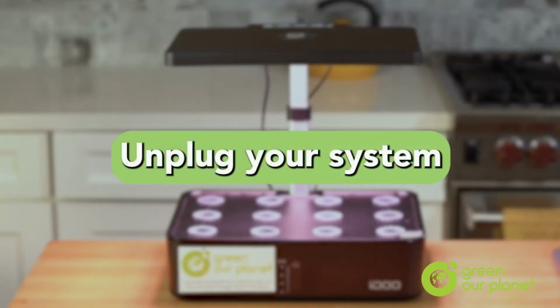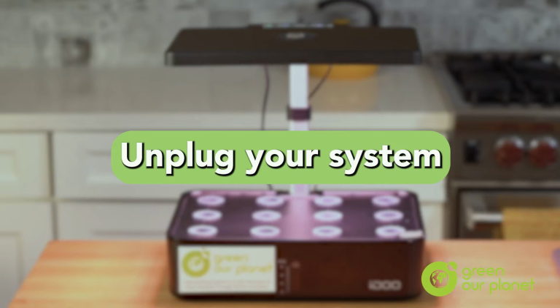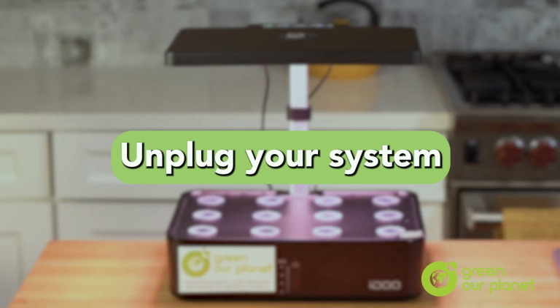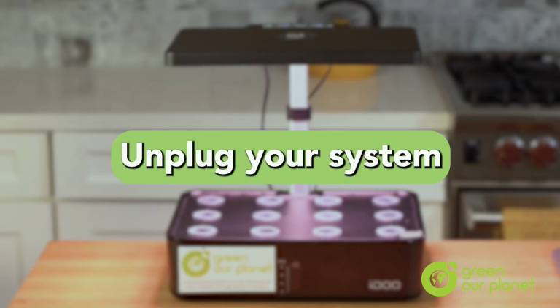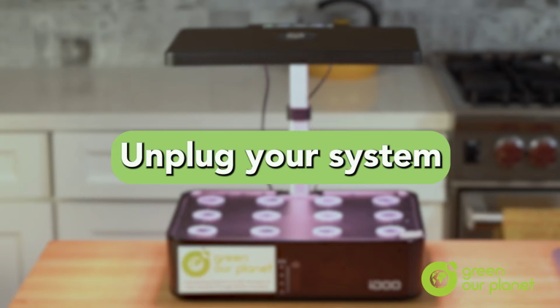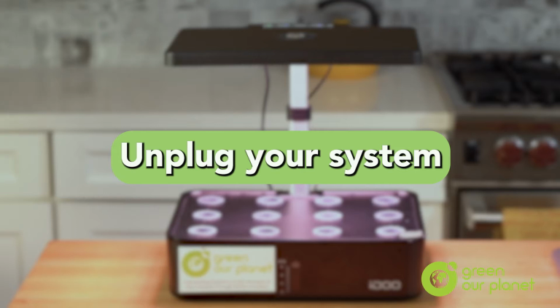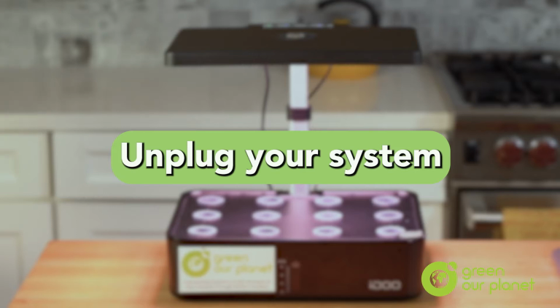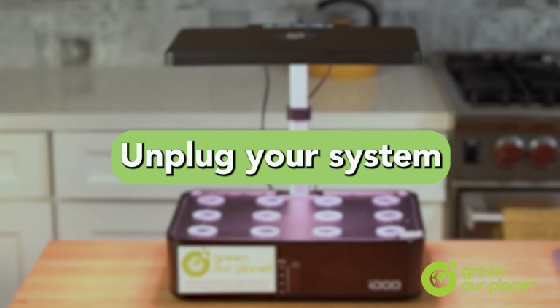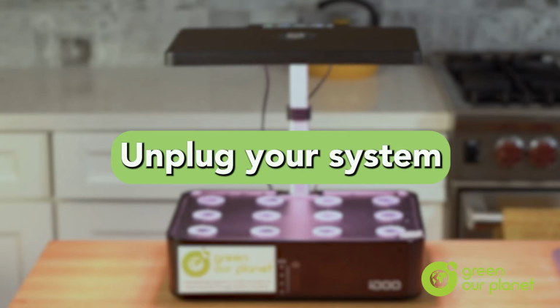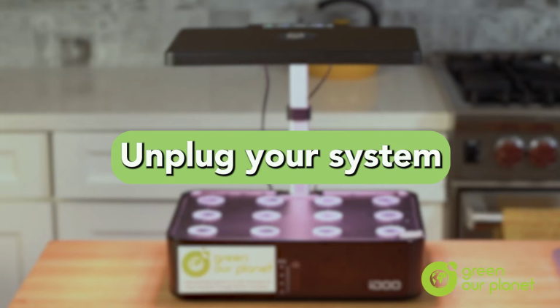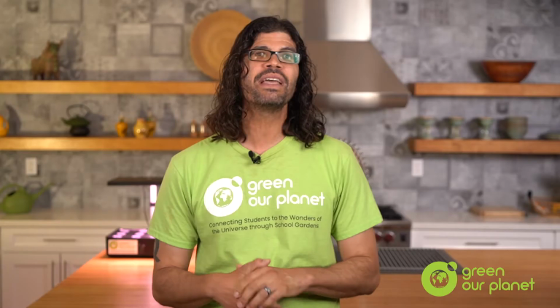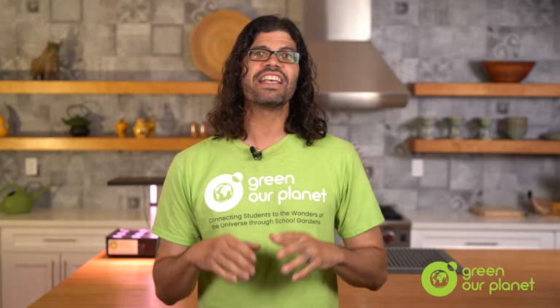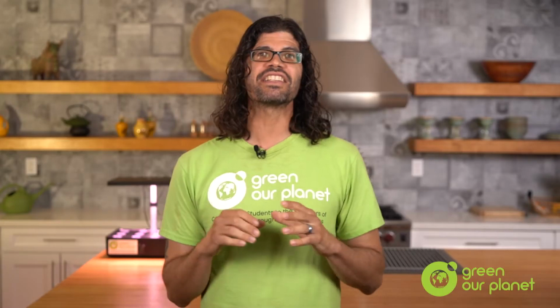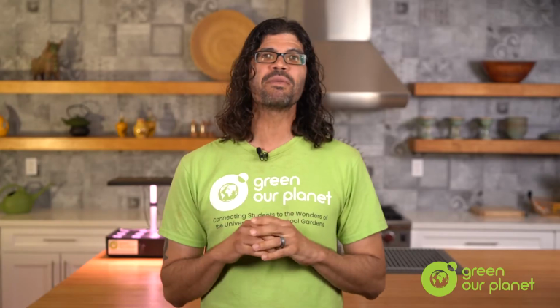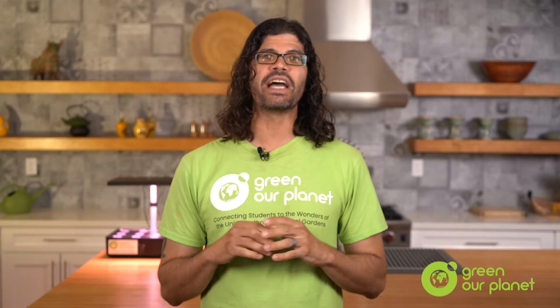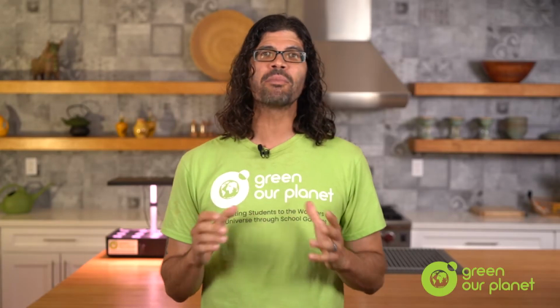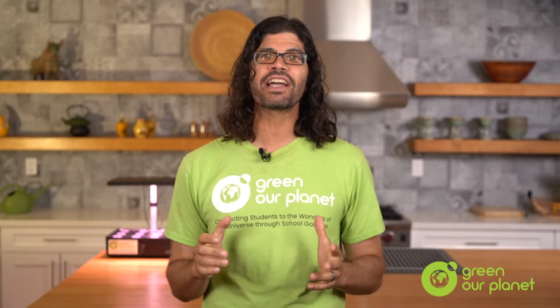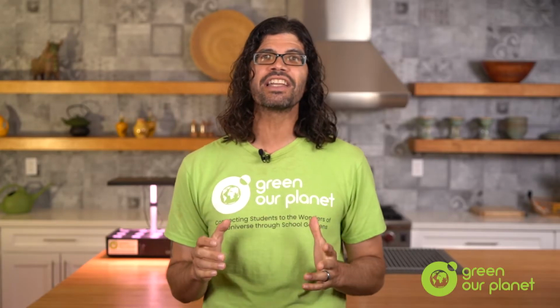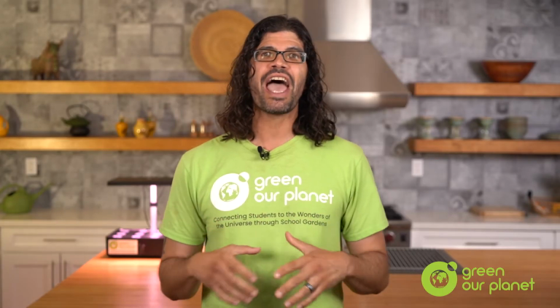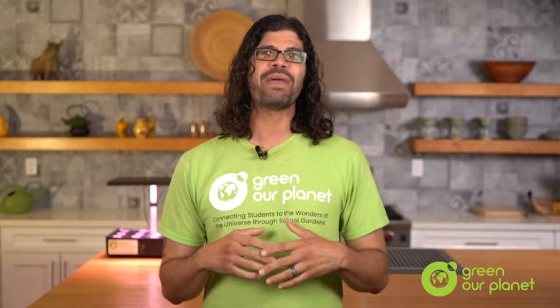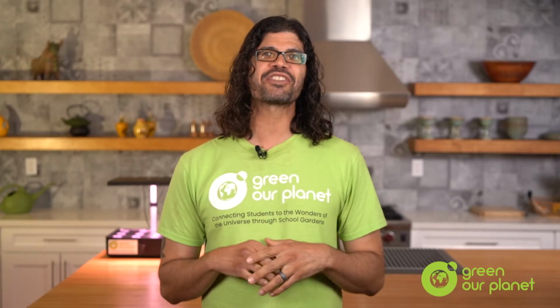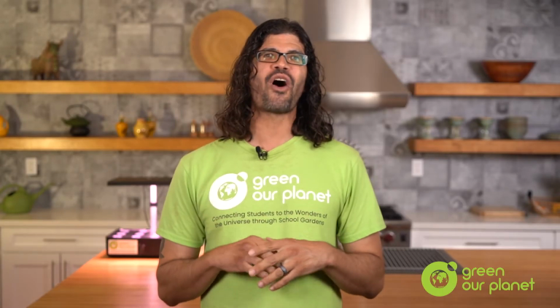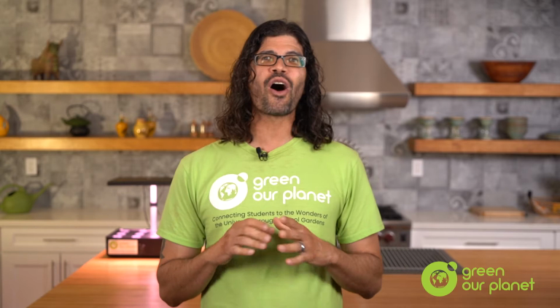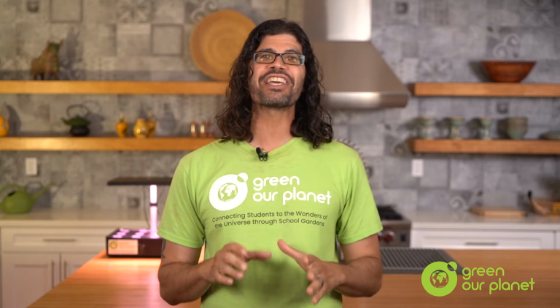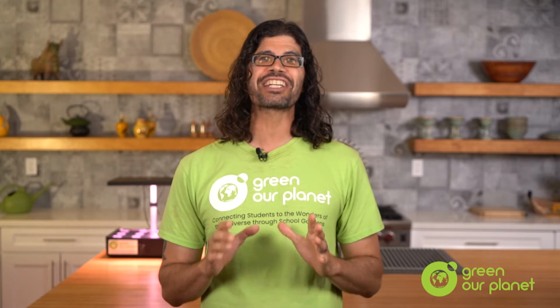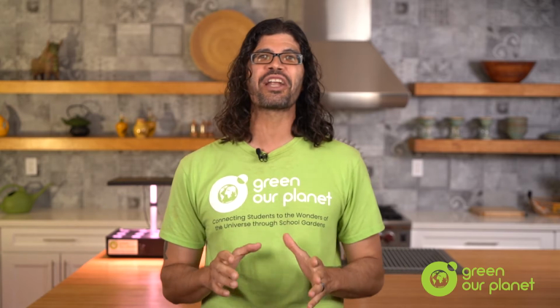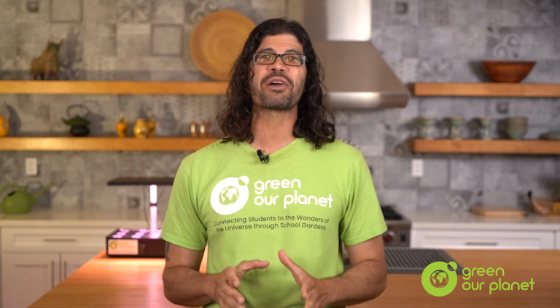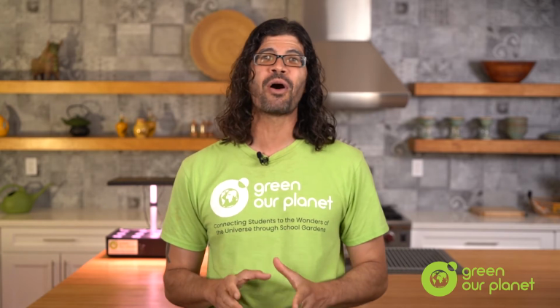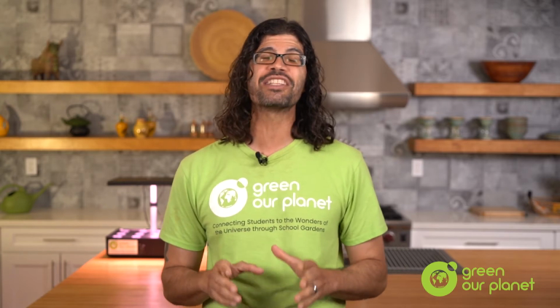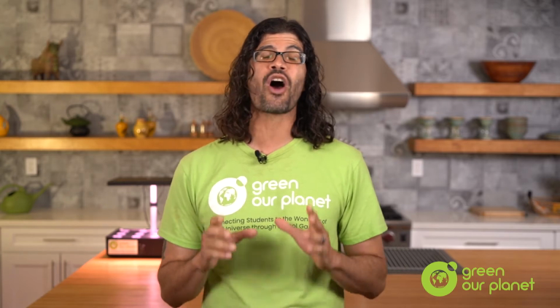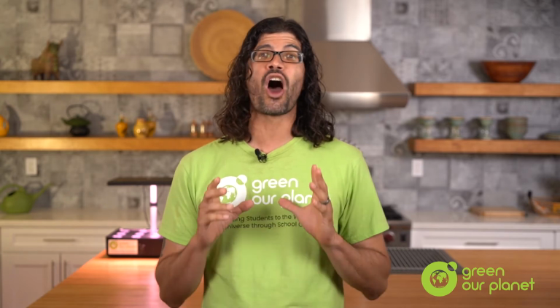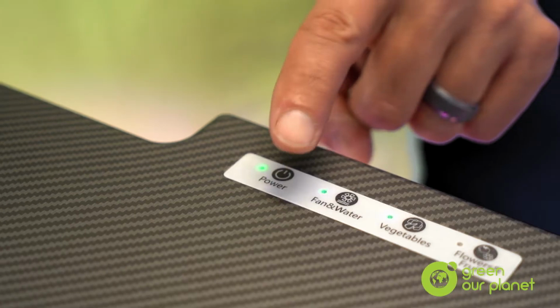The first step in cleaning your system is to simply unplug it and make sure all the electronic components are off.